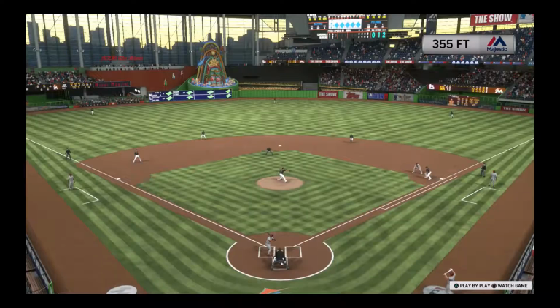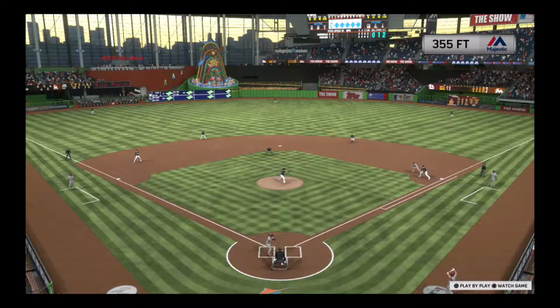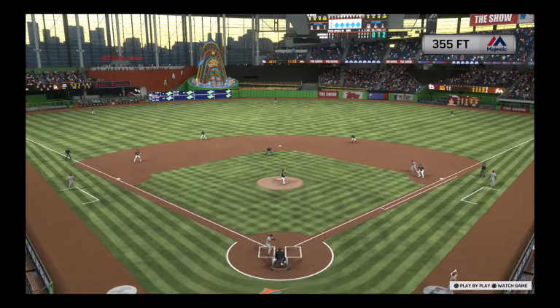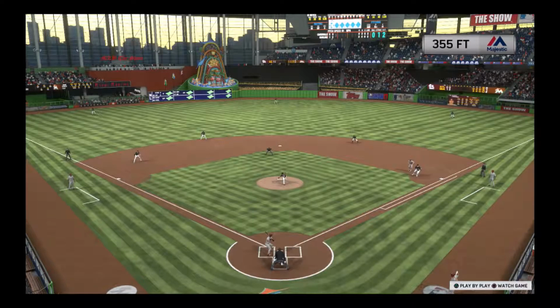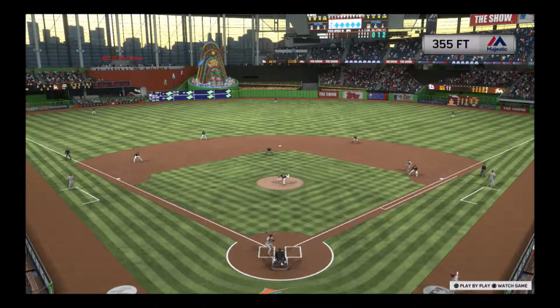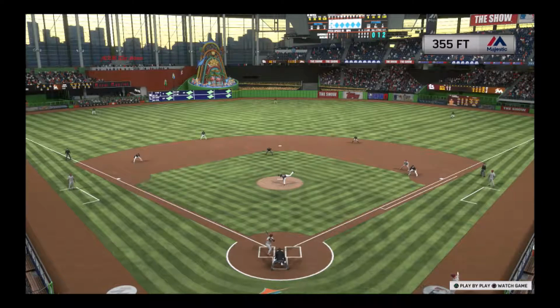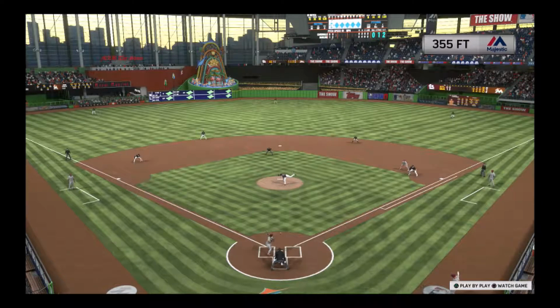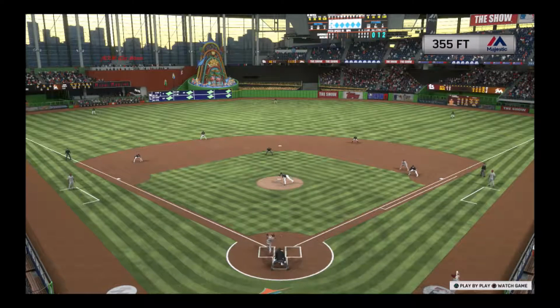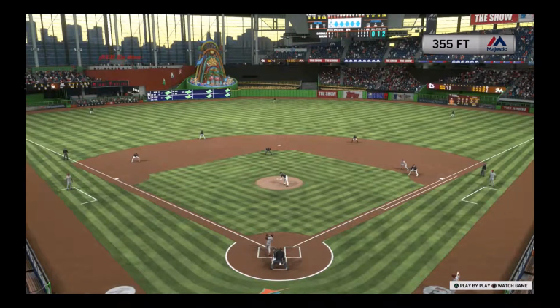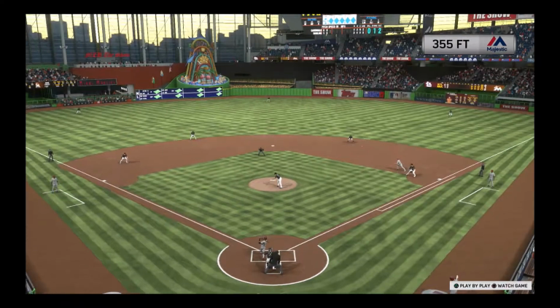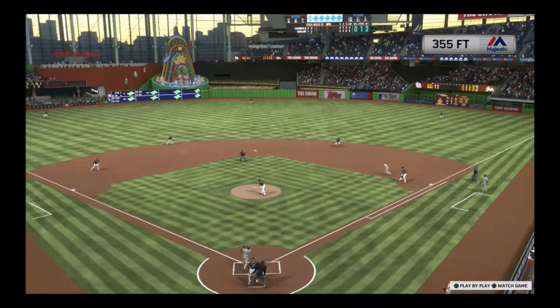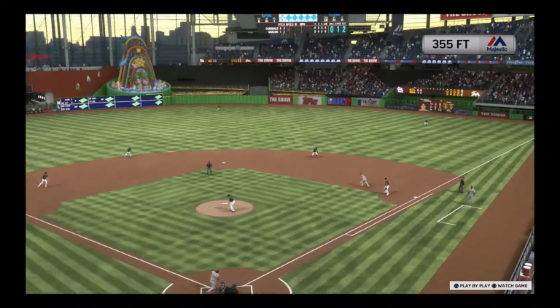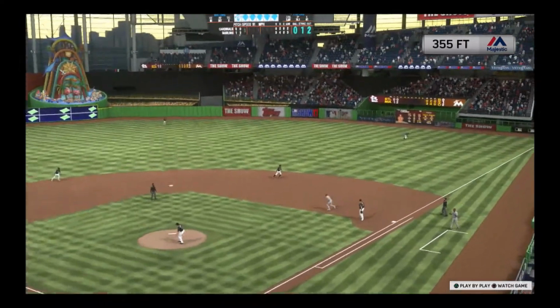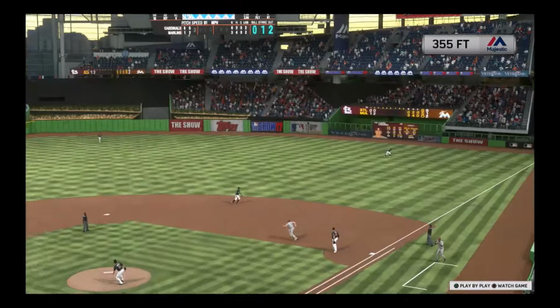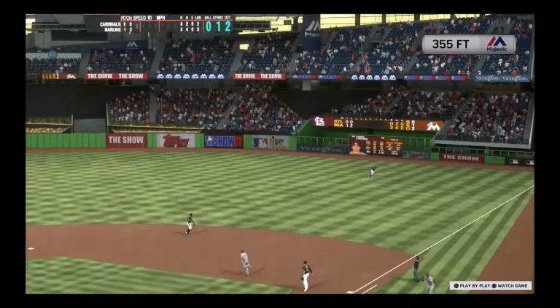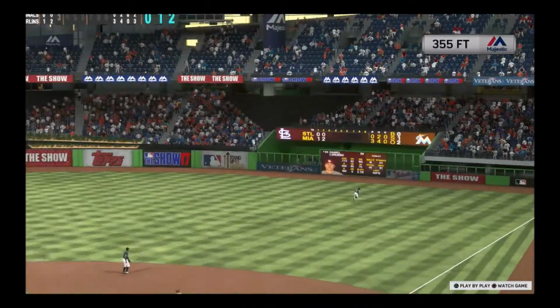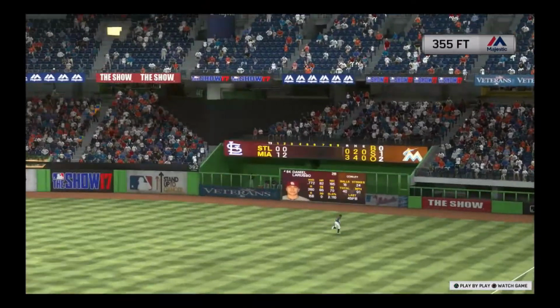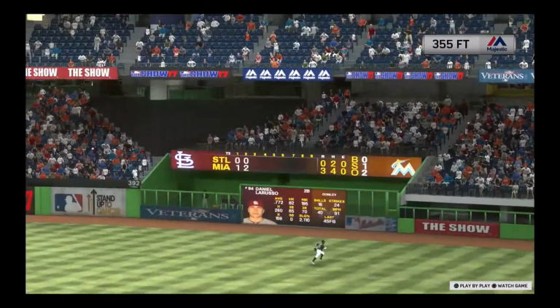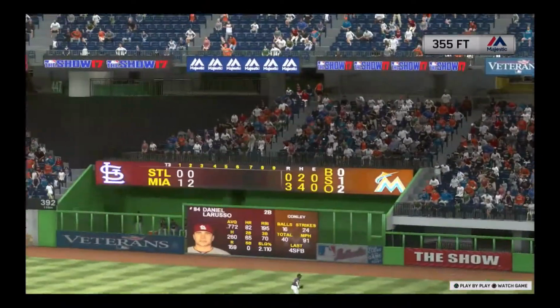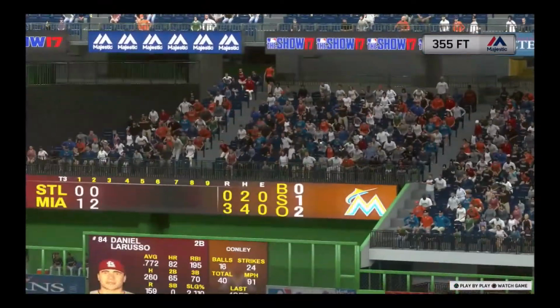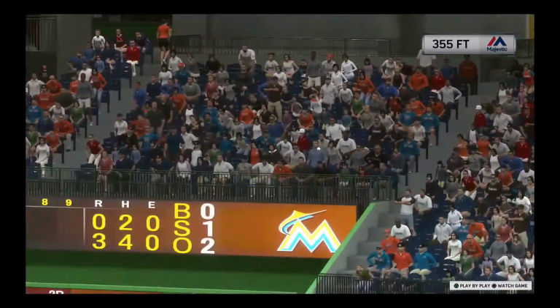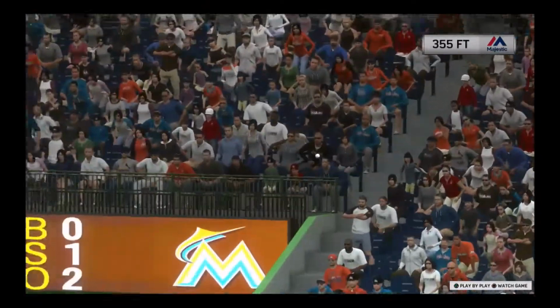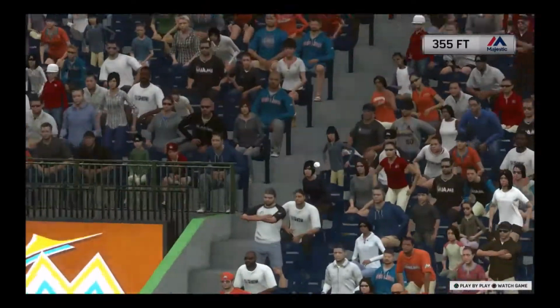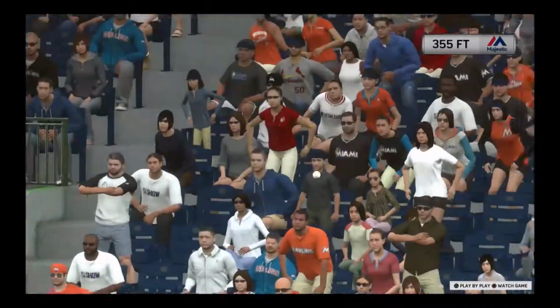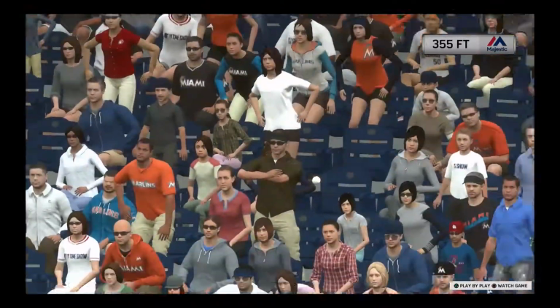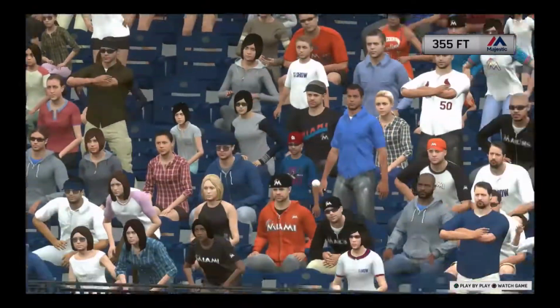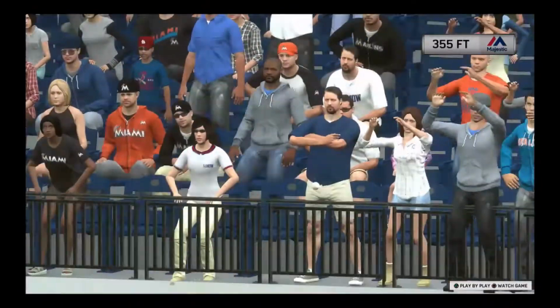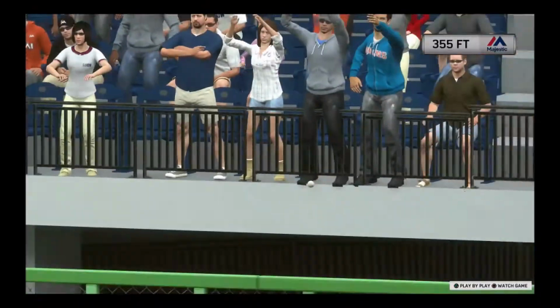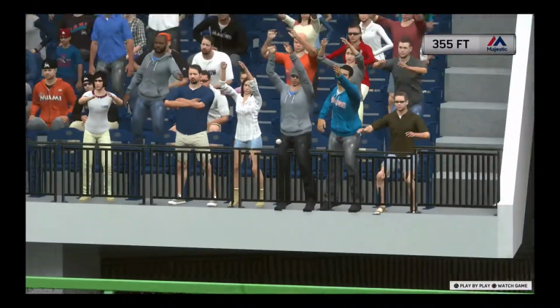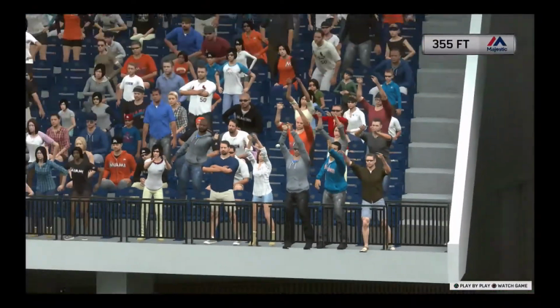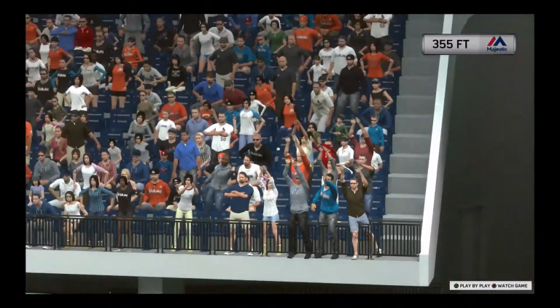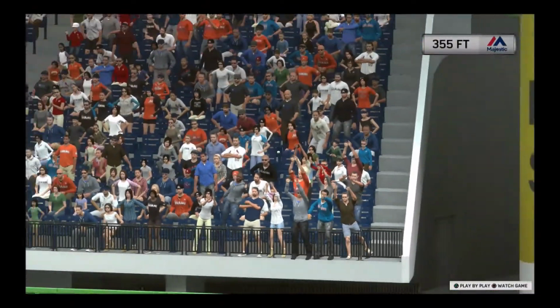Let's take one more look — he just continues to hit the ball out of the ballpark at an alarming rate. What a year.